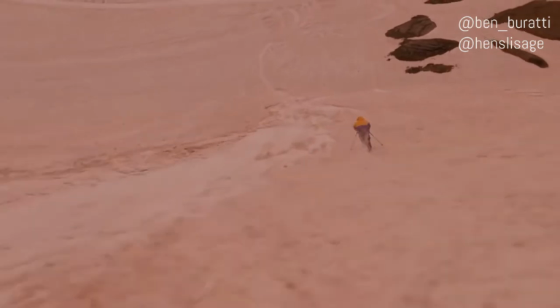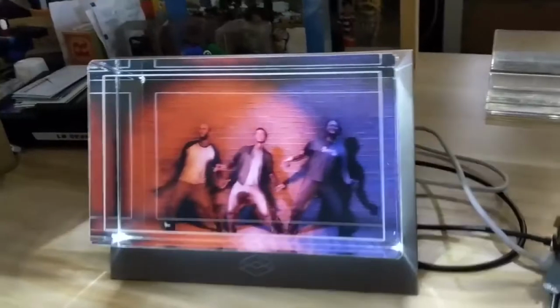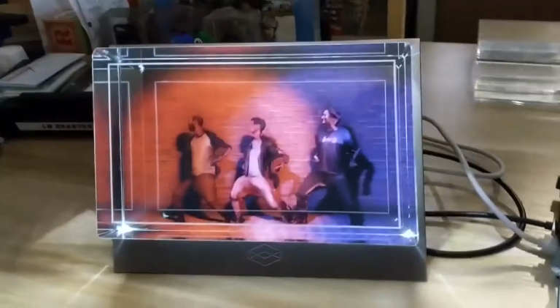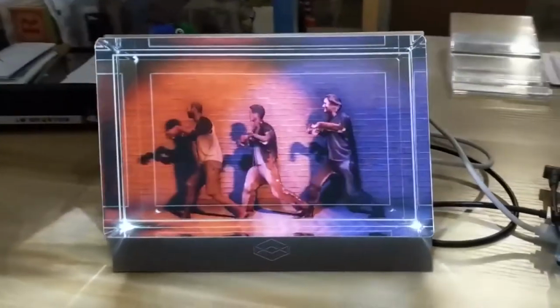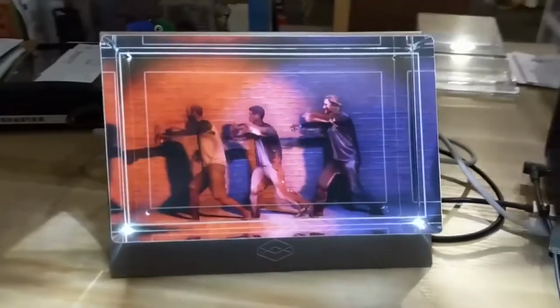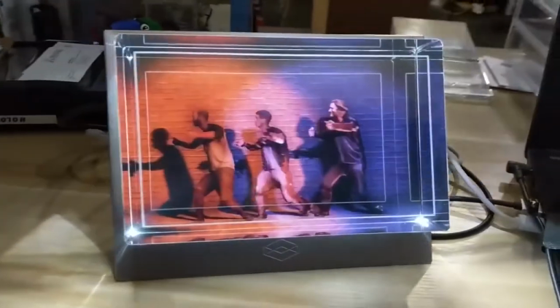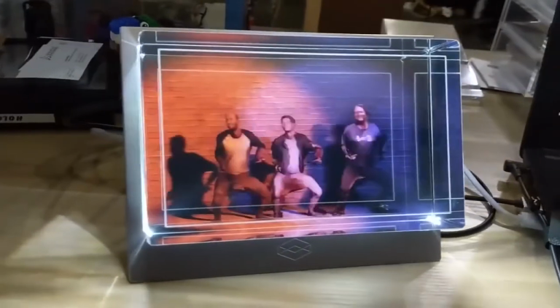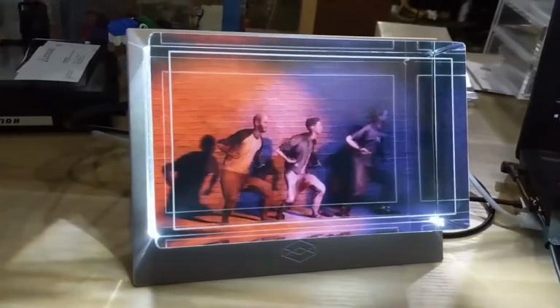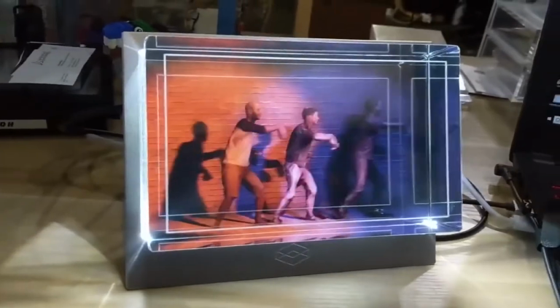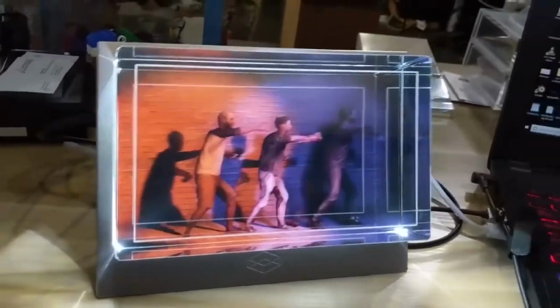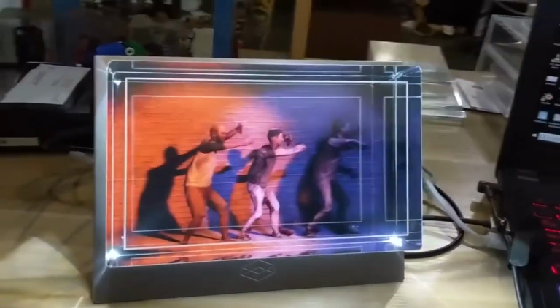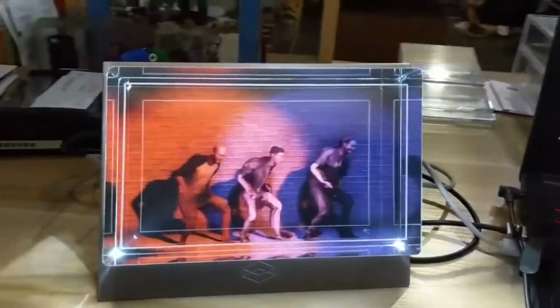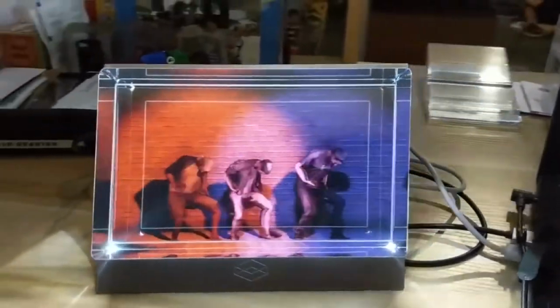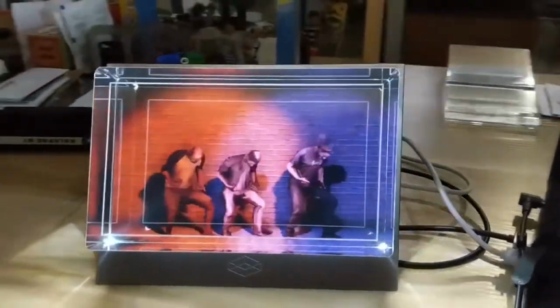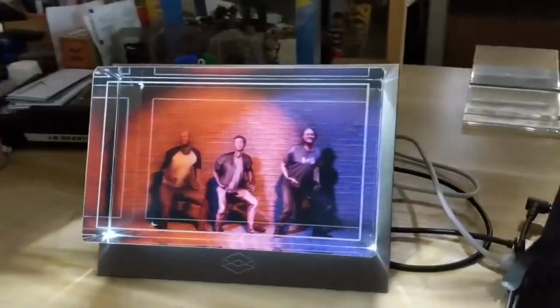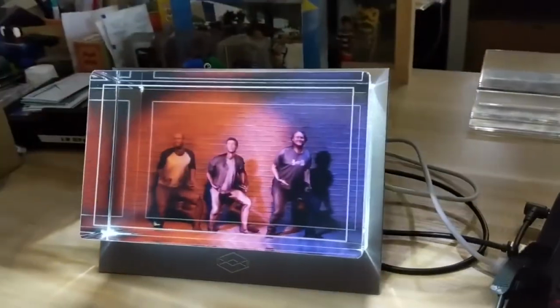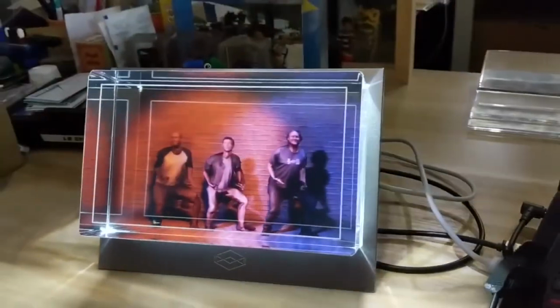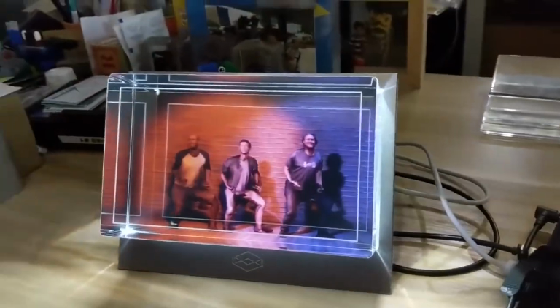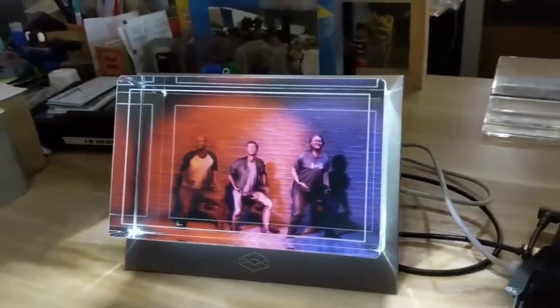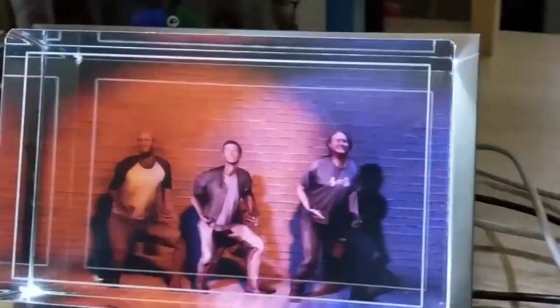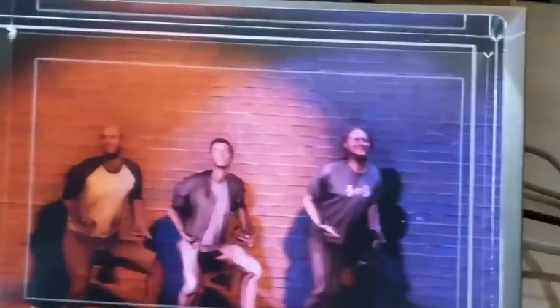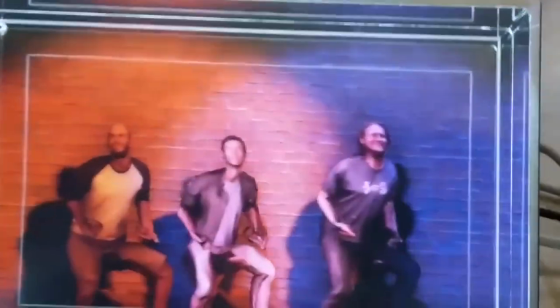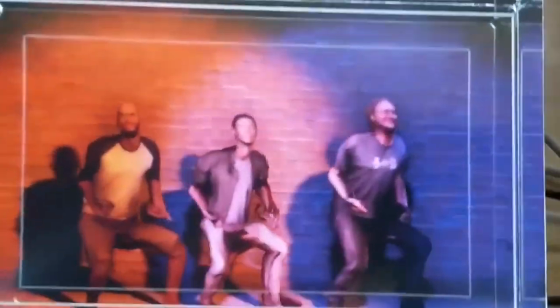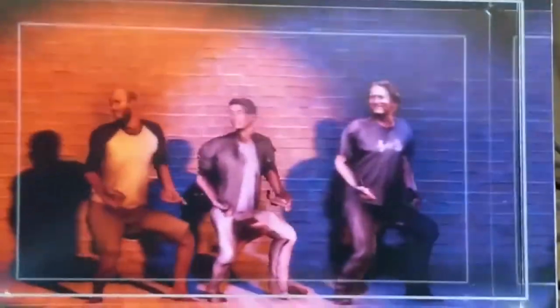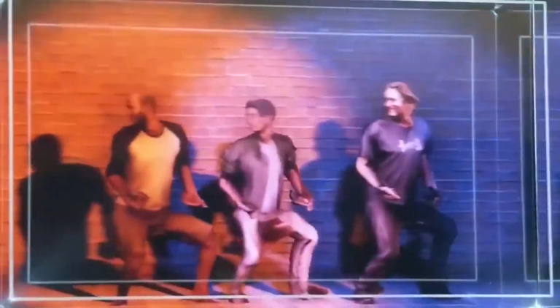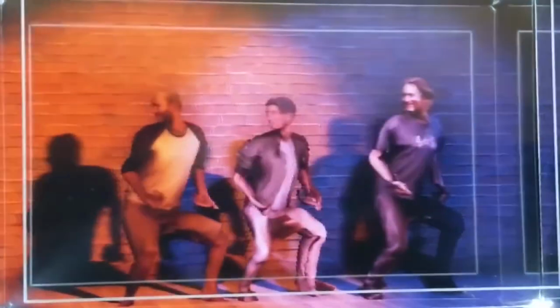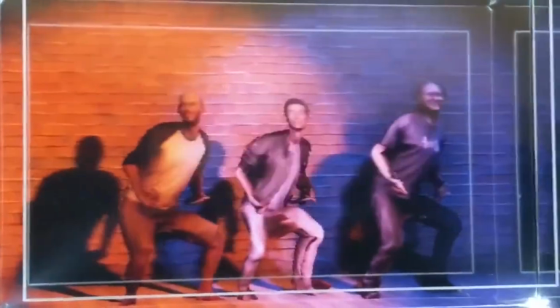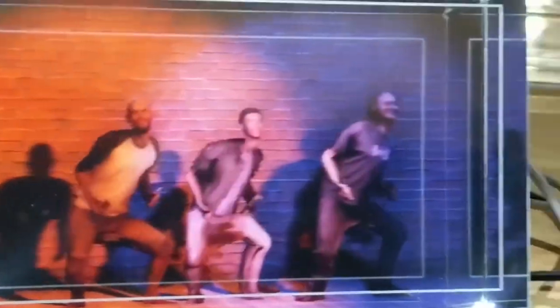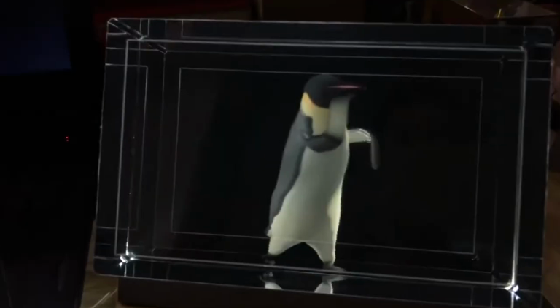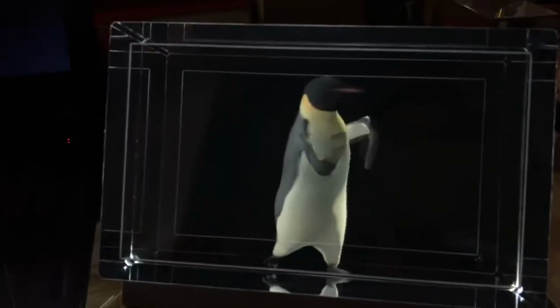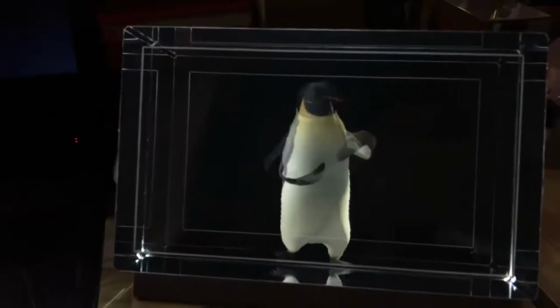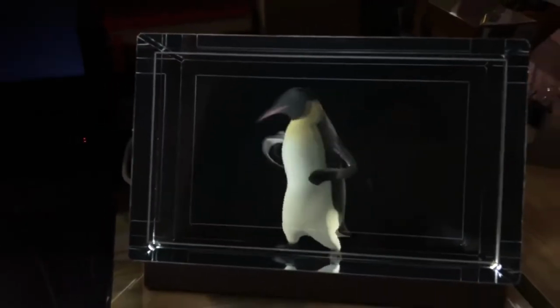This company made a device that allows you to create and animate your own holograms.